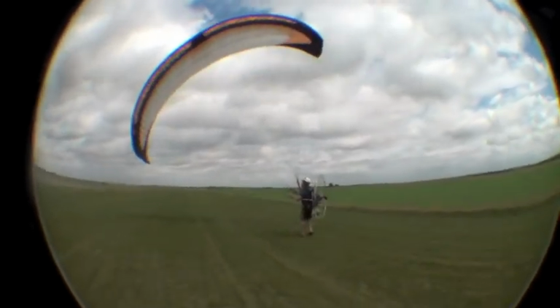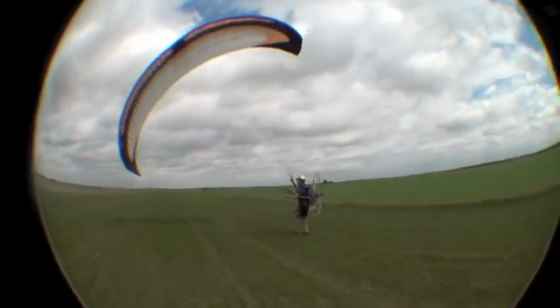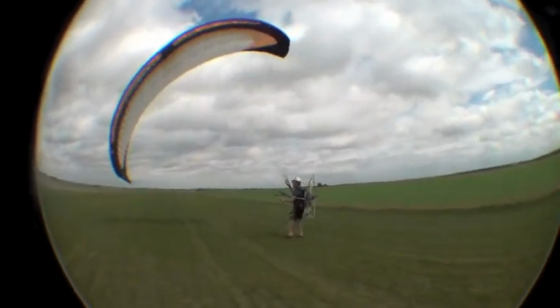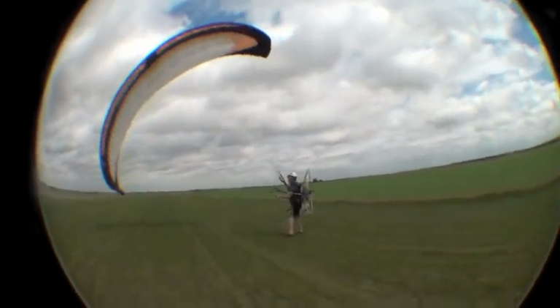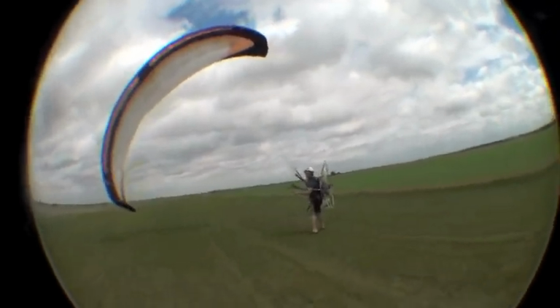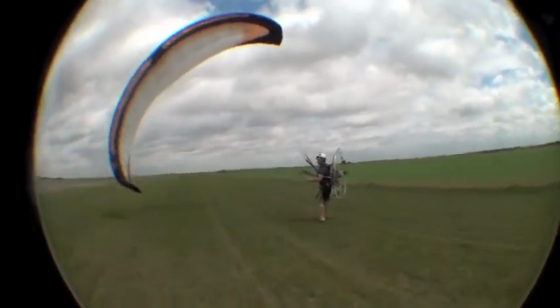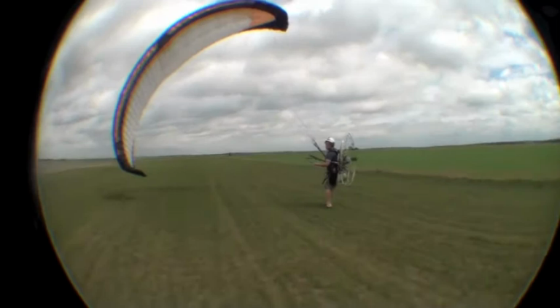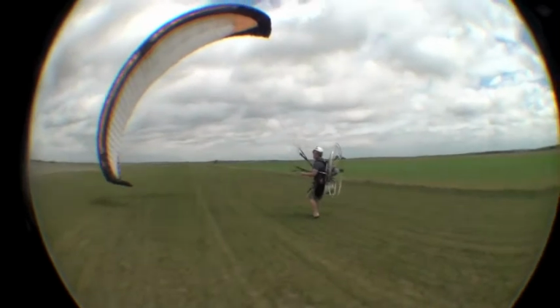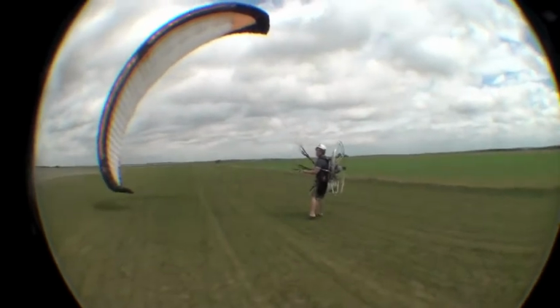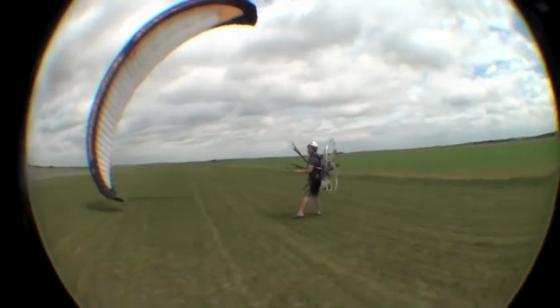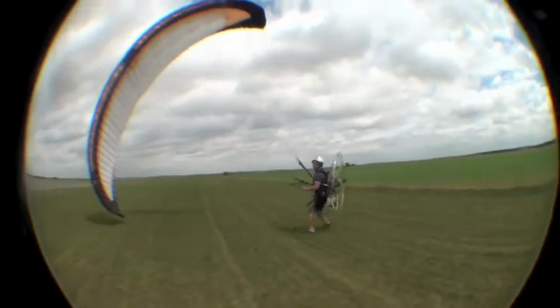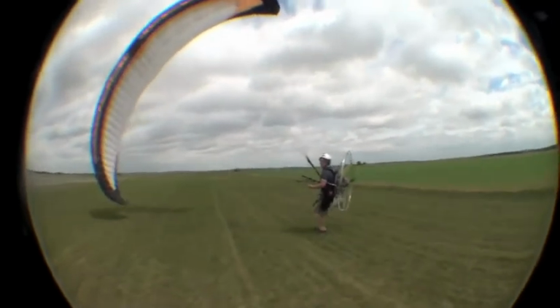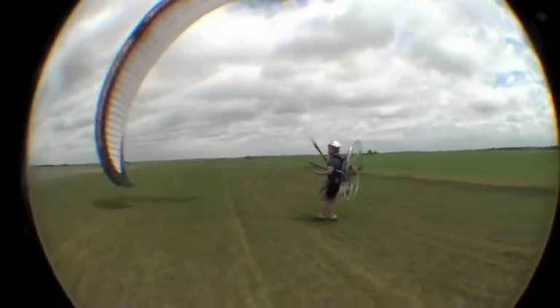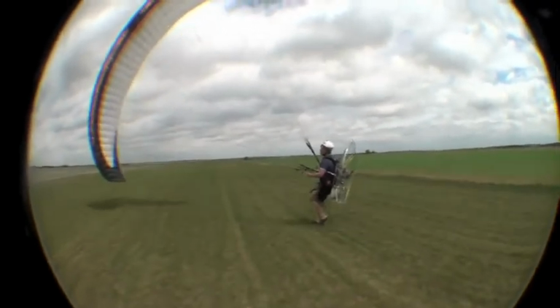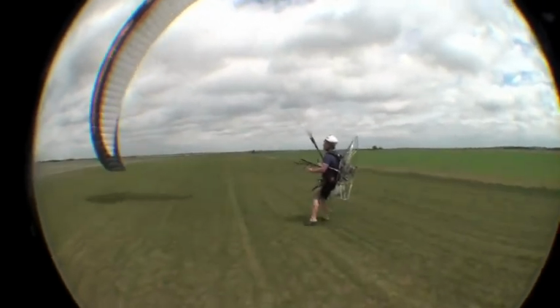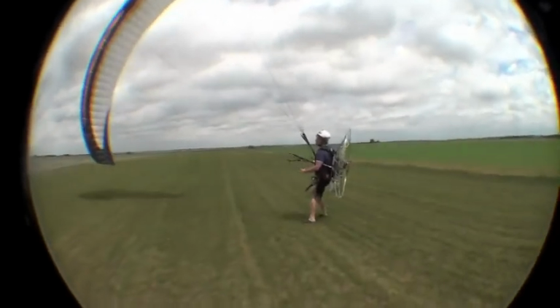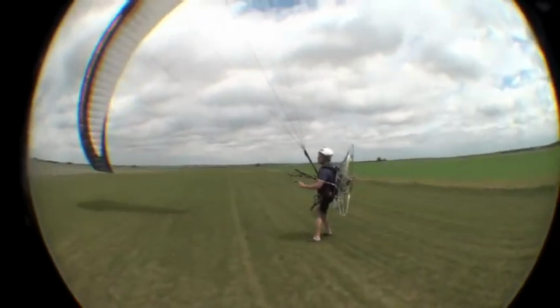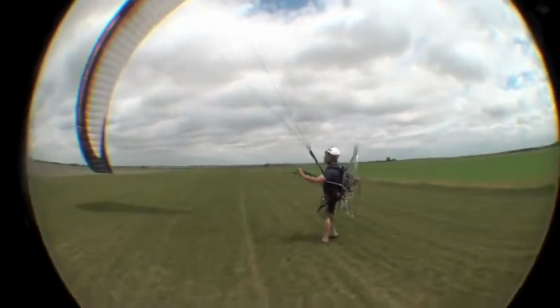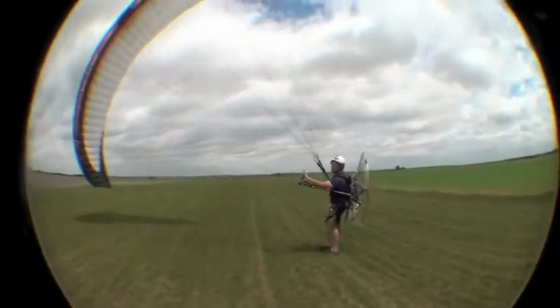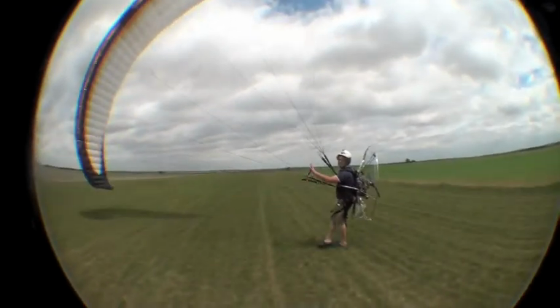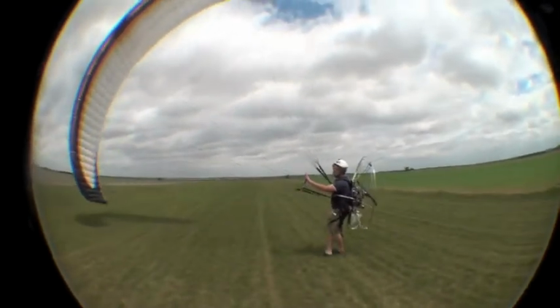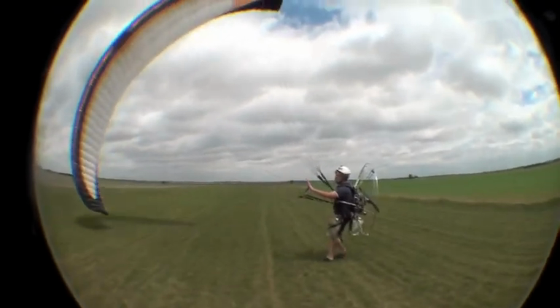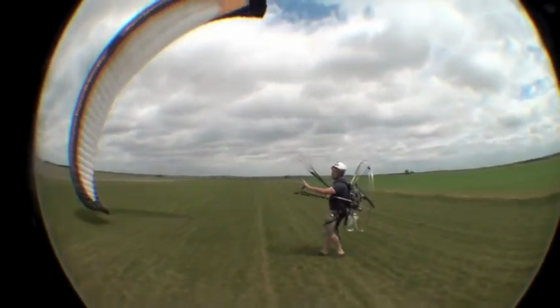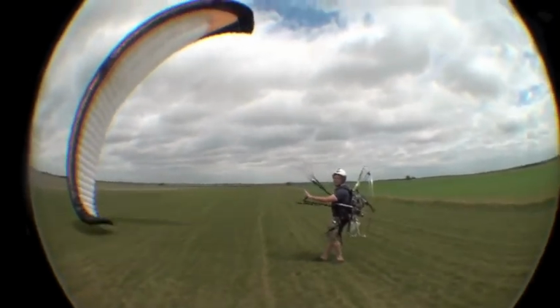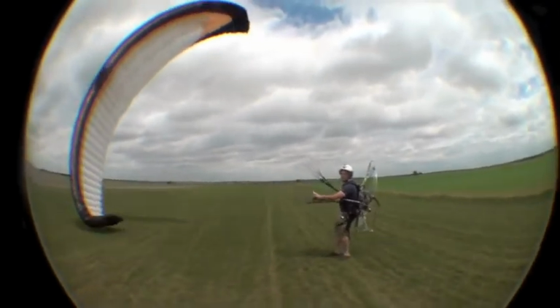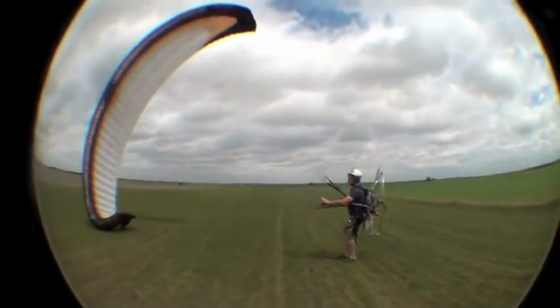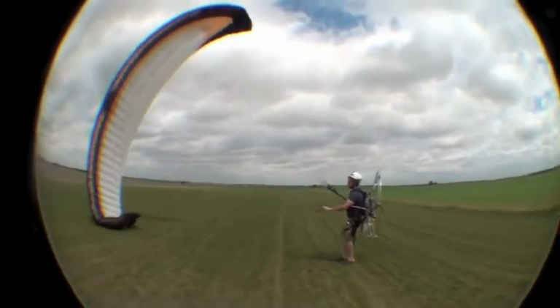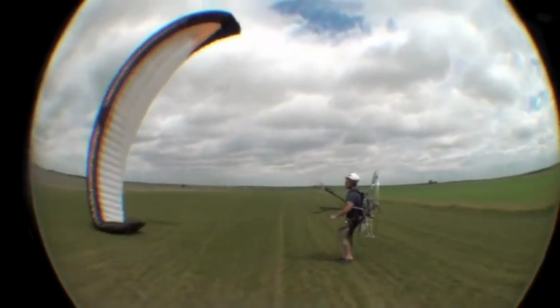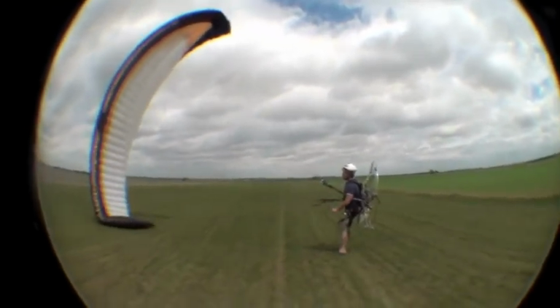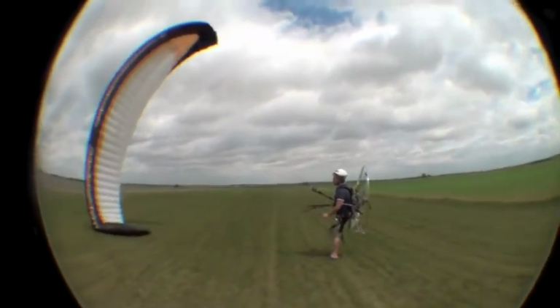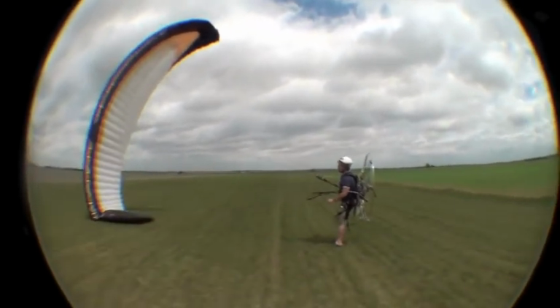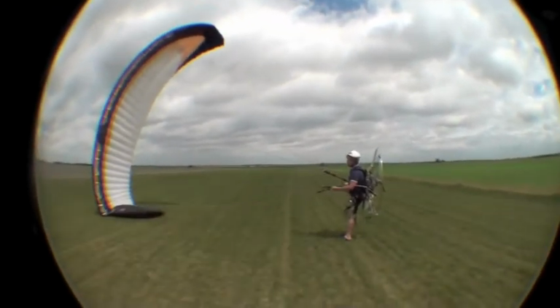That's what you don't want — to get dragged back like that. That's why it's good to have the wing on the side here. Just practice having it on the side like that.